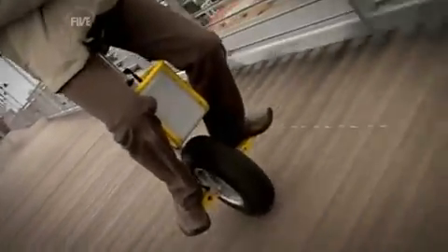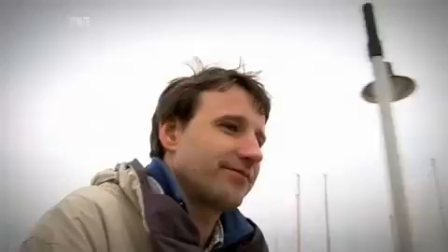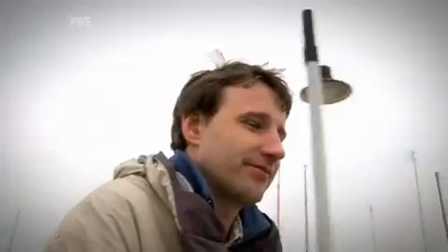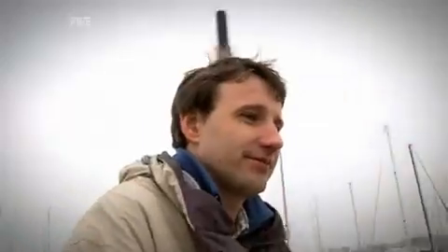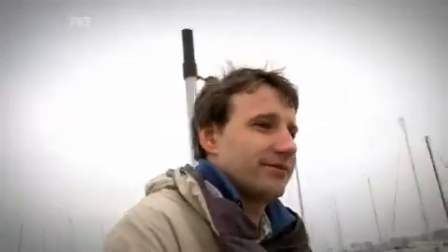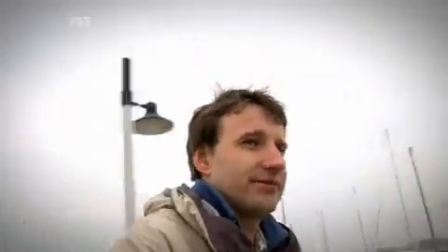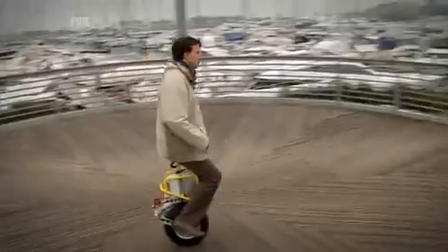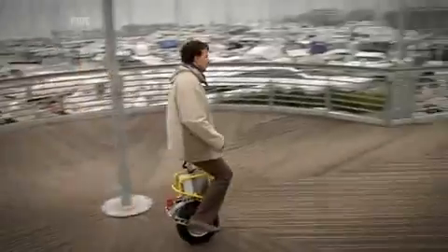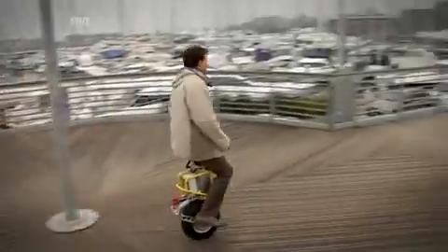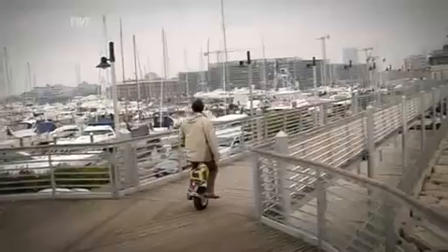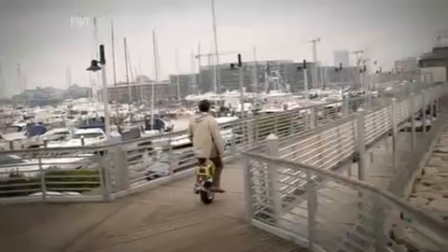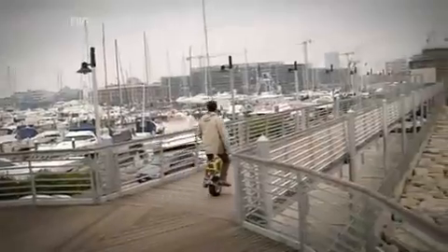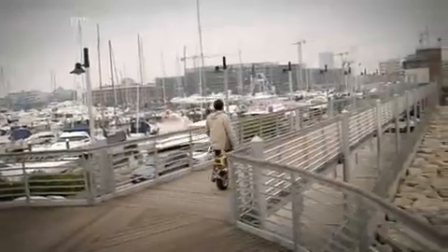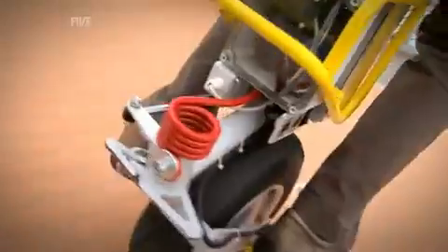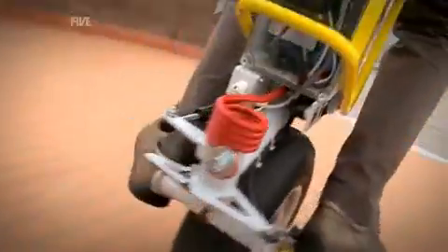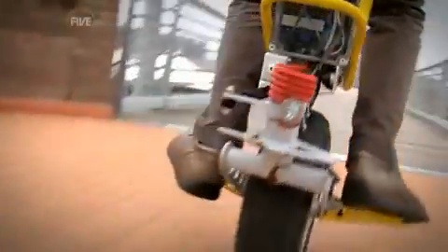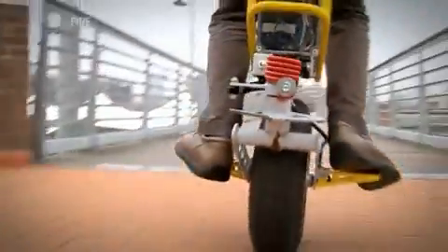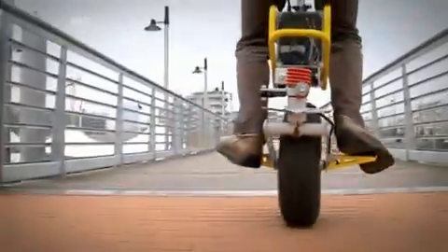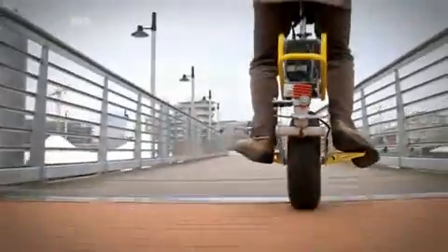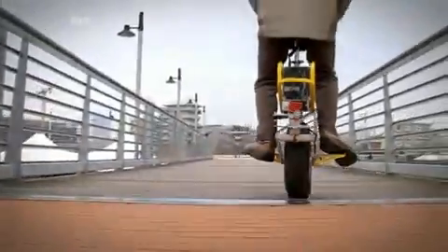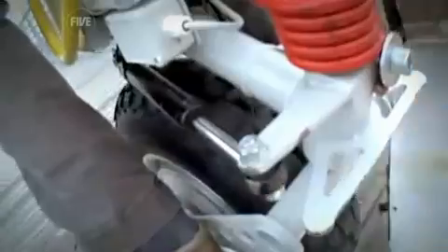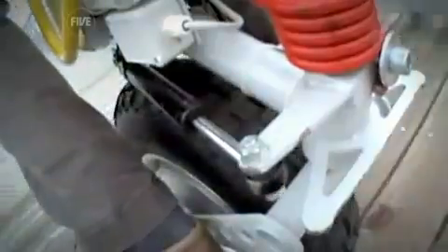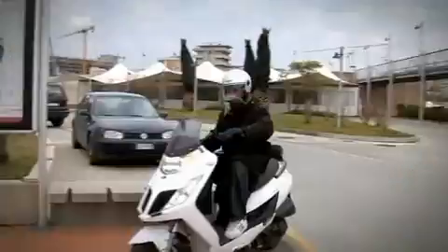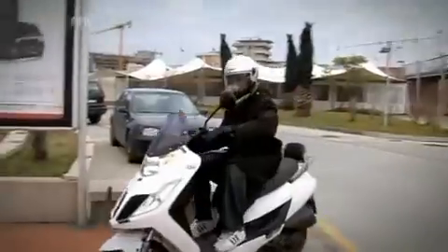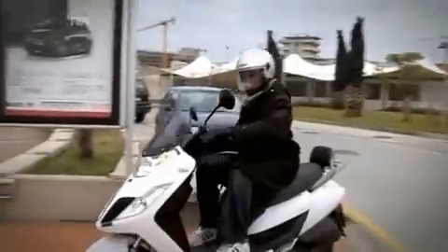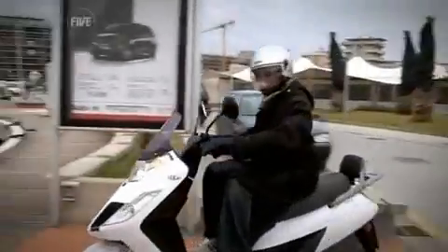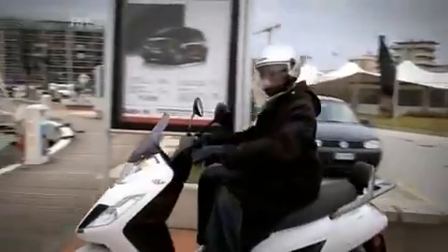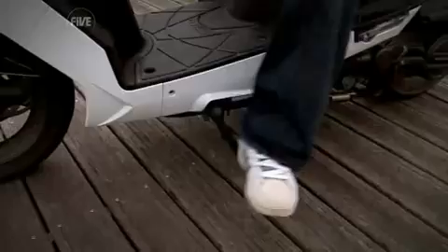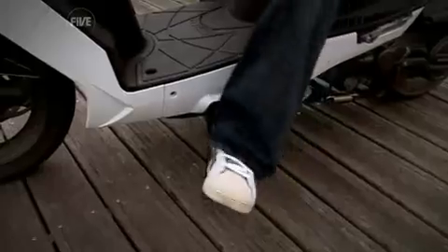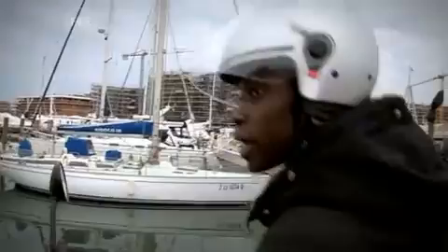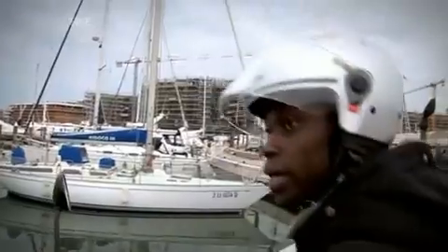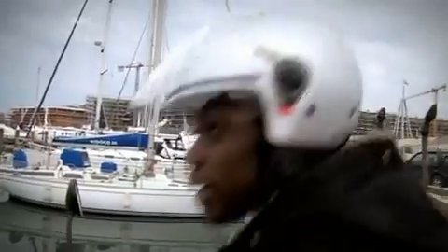Its inventor, Alexander Polutnik, has only ever made two, but despite their rarity, he's promised me the chance to ride one of them.